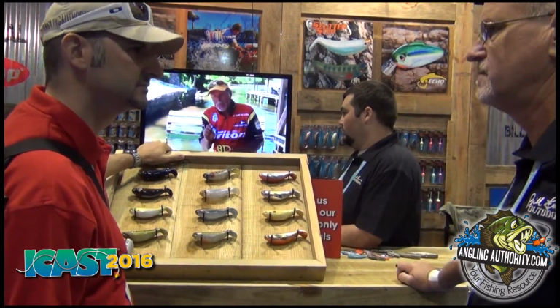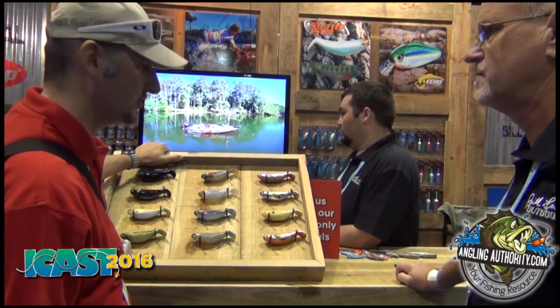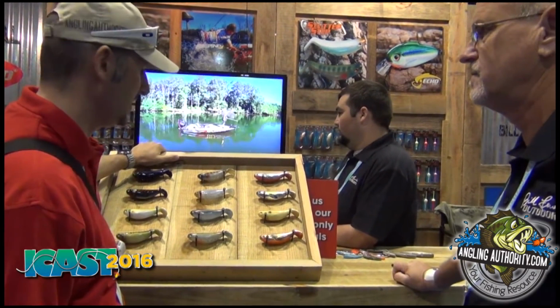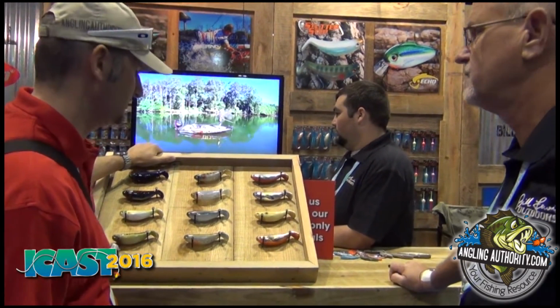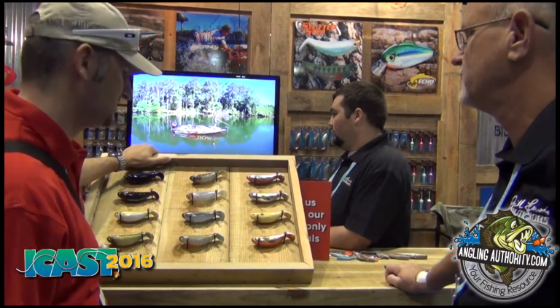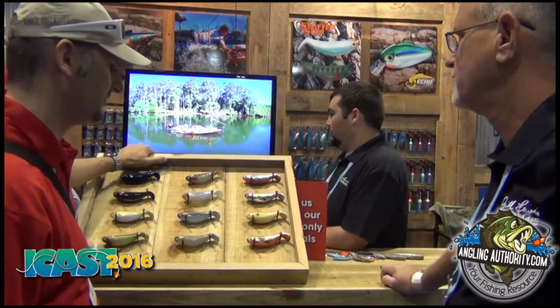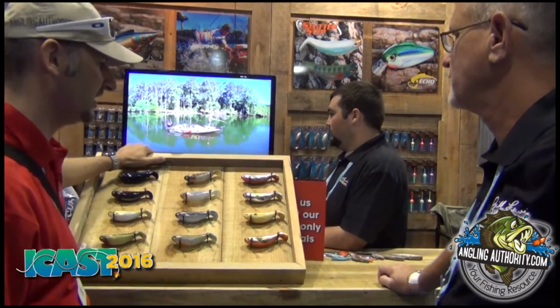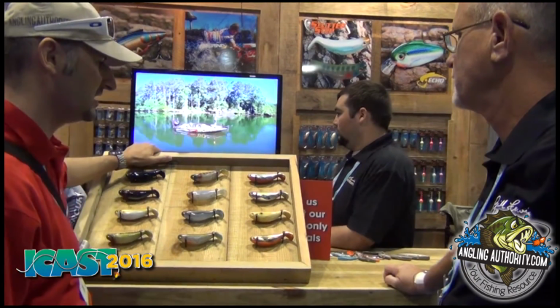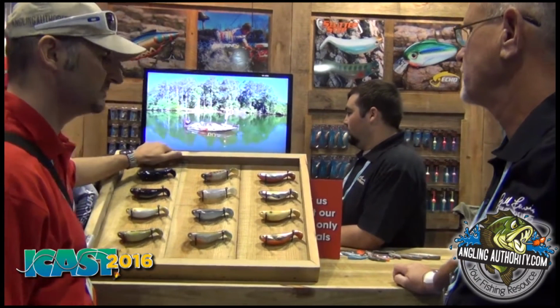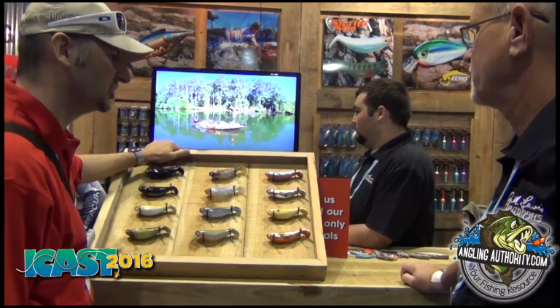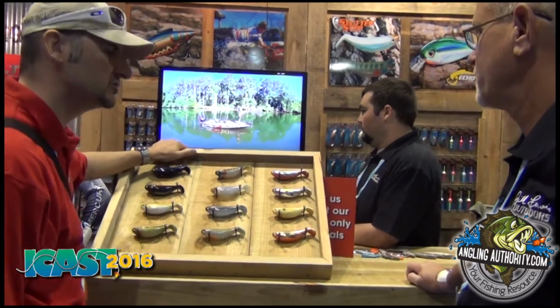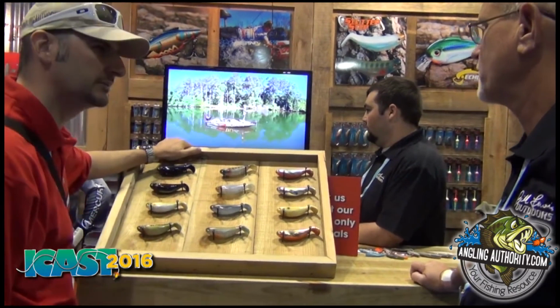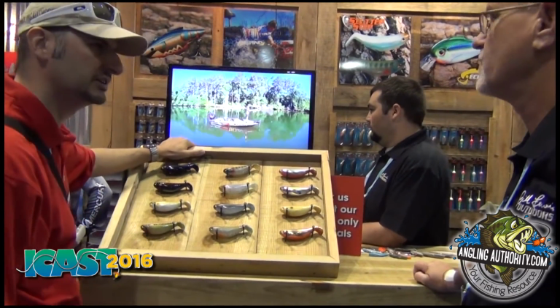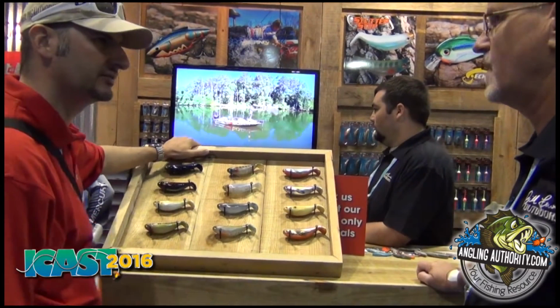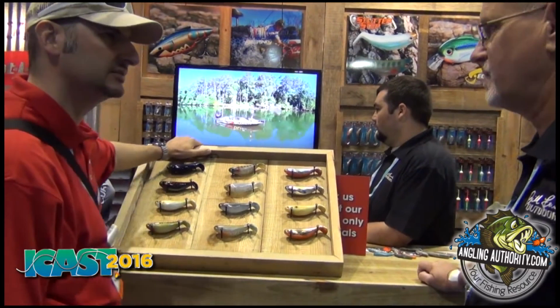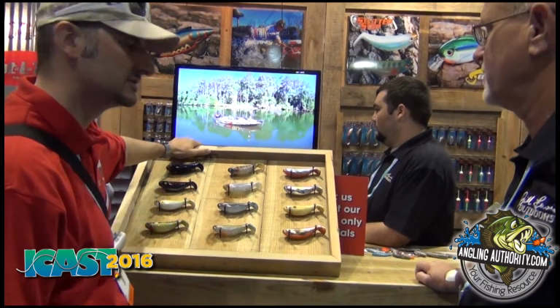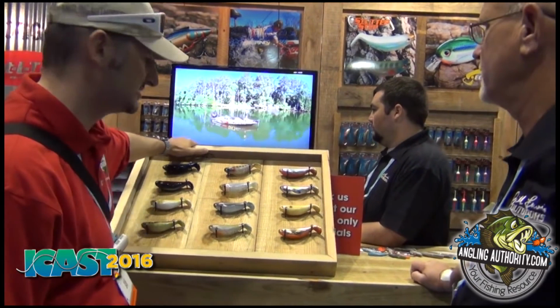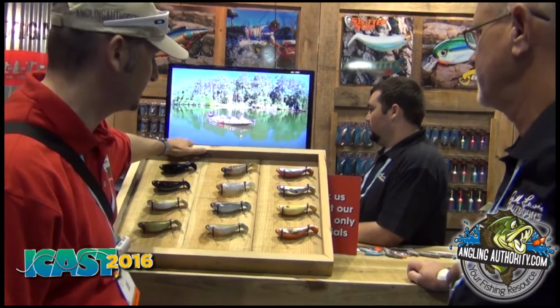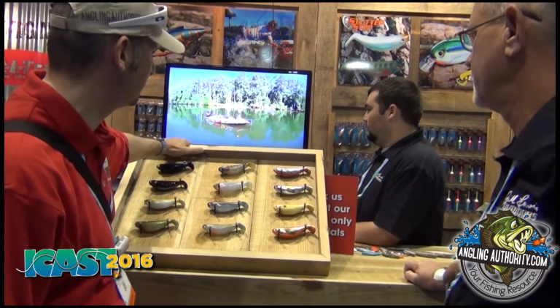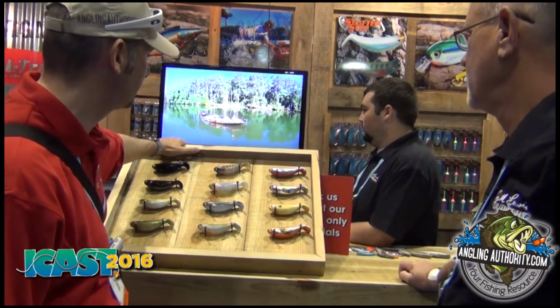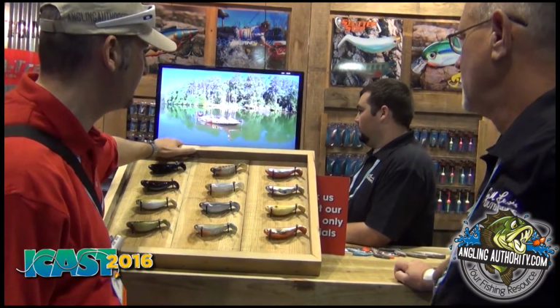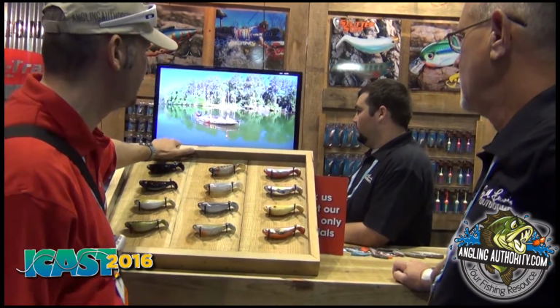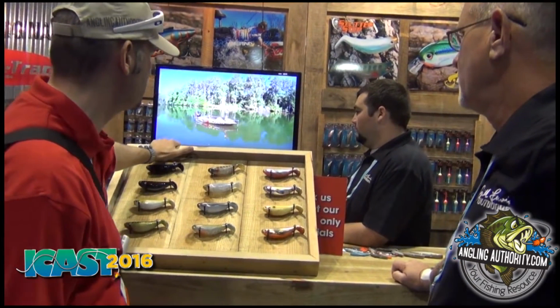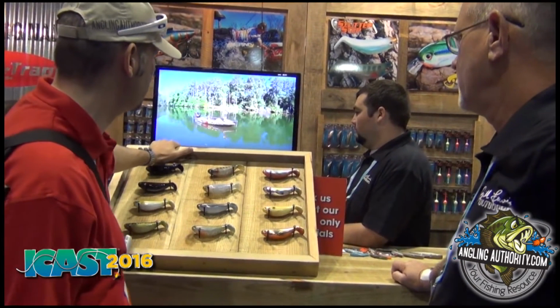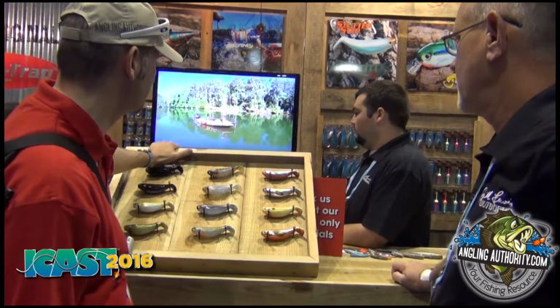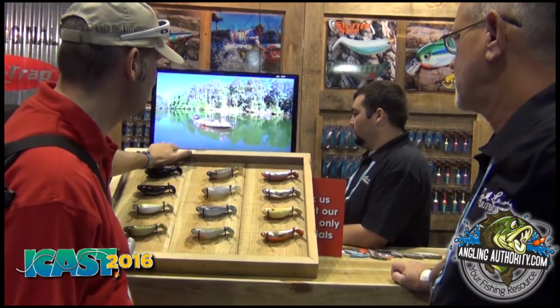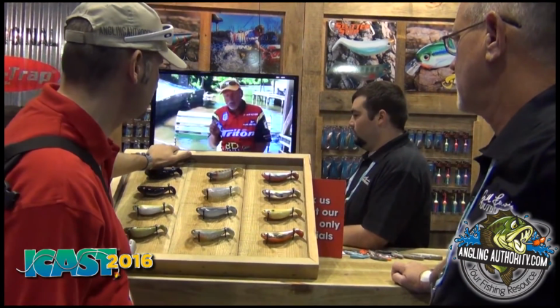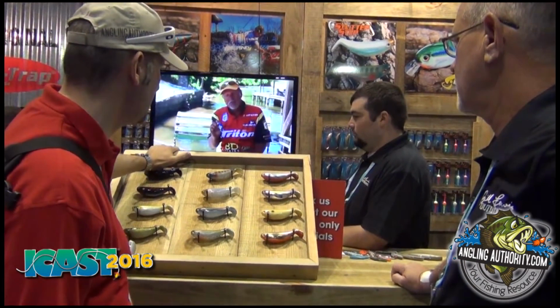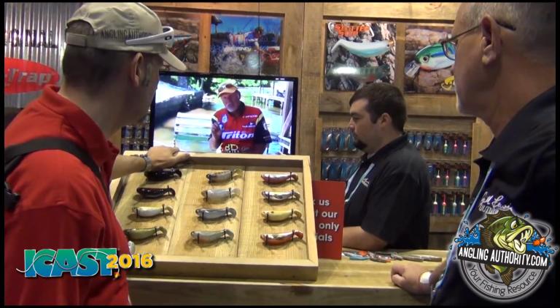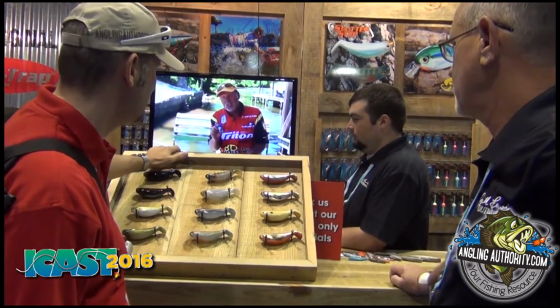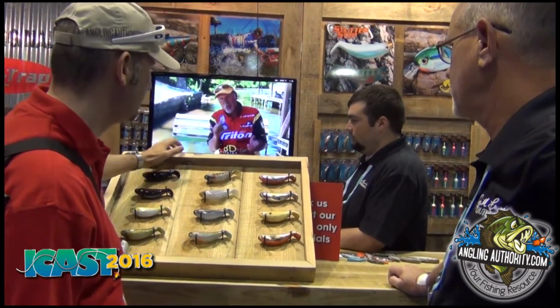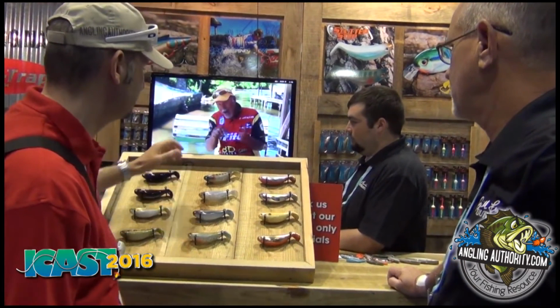It'll fill a void in a lot of people's tackle boxes — something new, something different, something fun for people to throw.